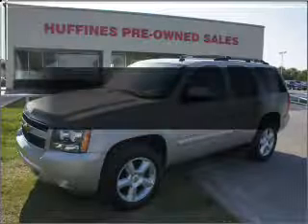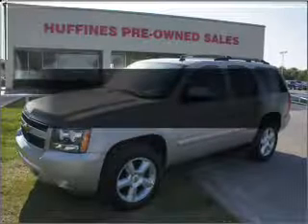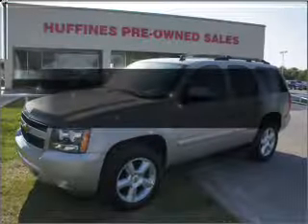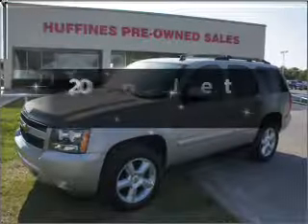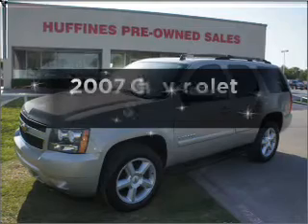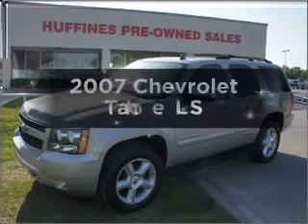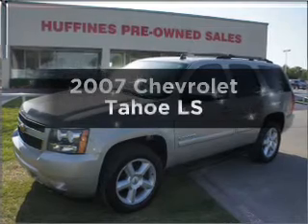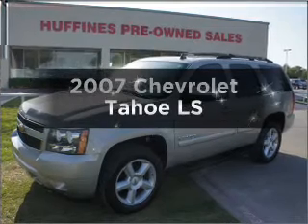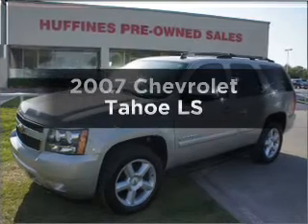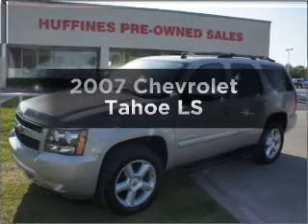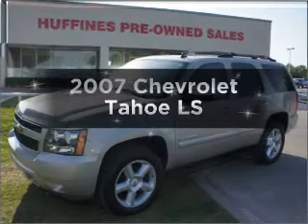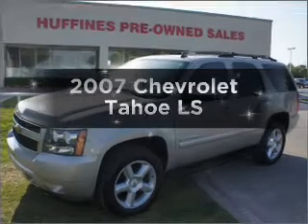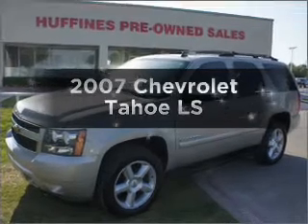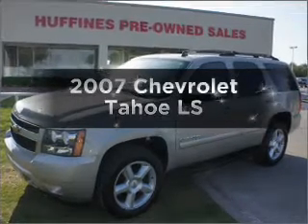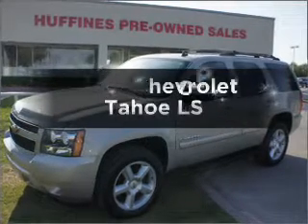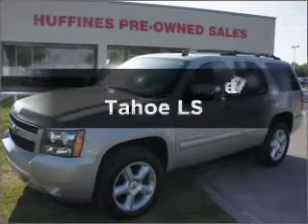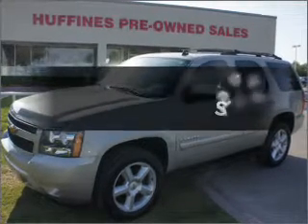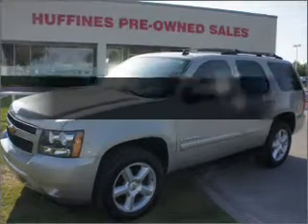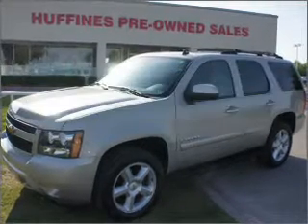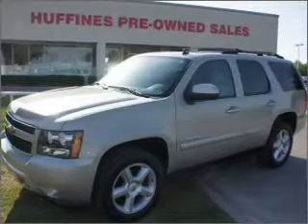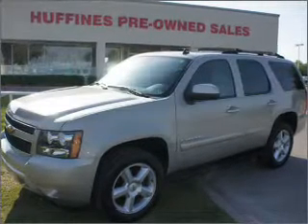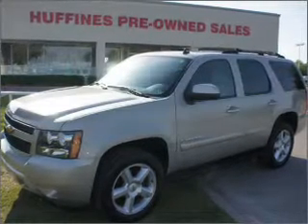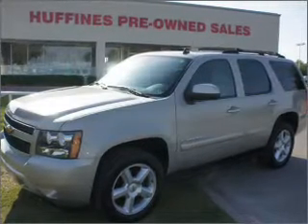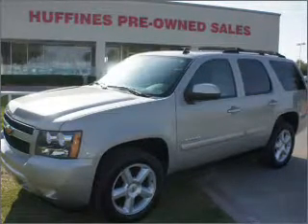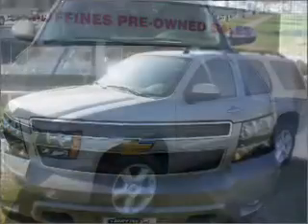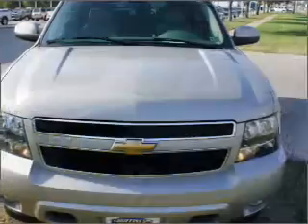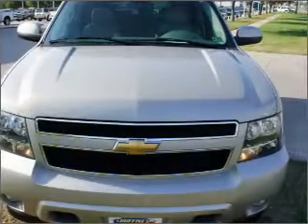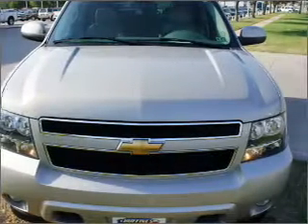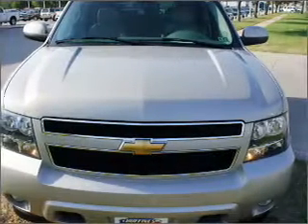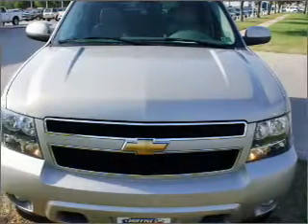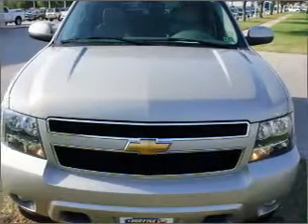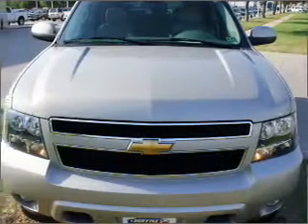Check out this 2007 Chevrolet Tahoe. If you're looking for a first-rate auto, this one could be yours today.